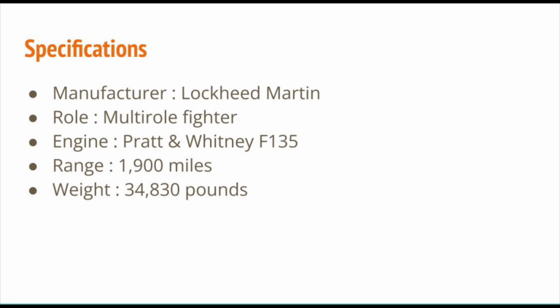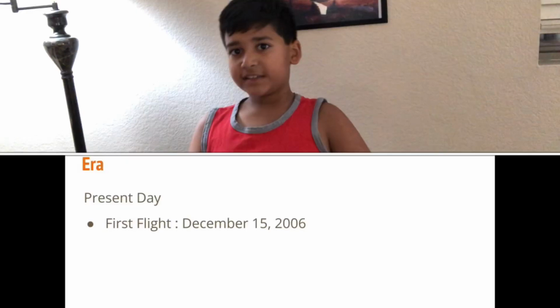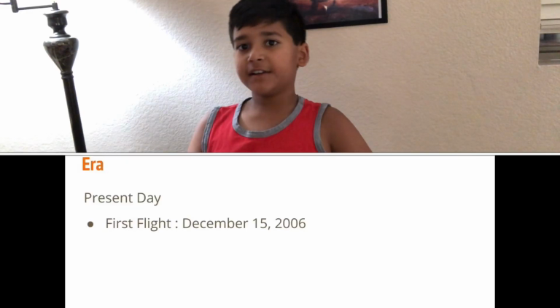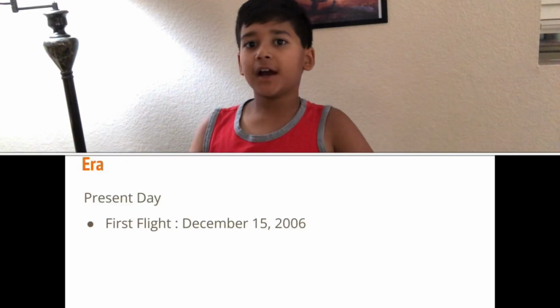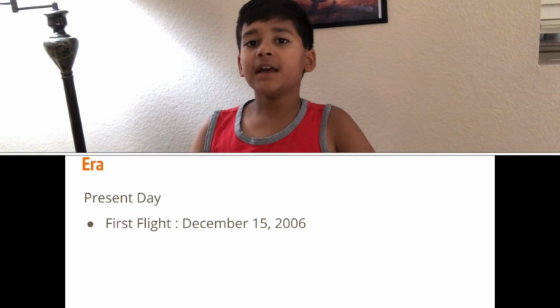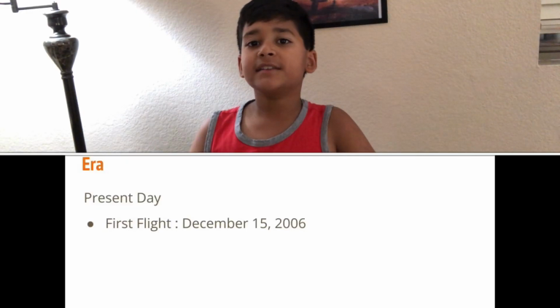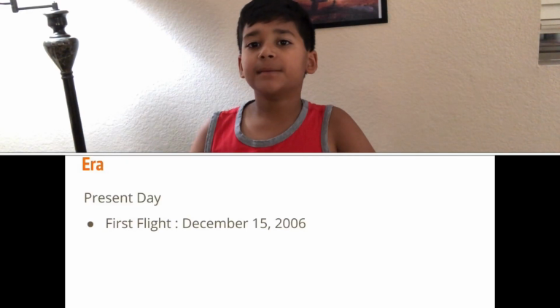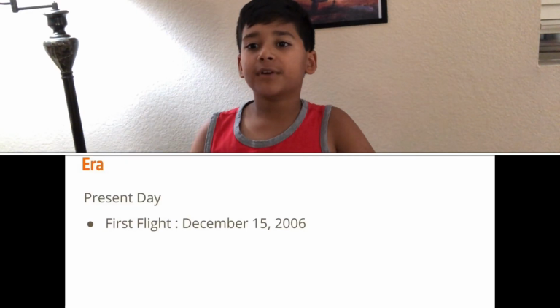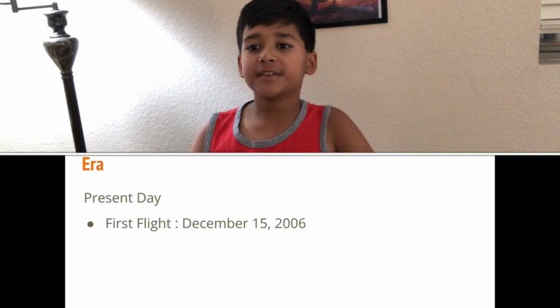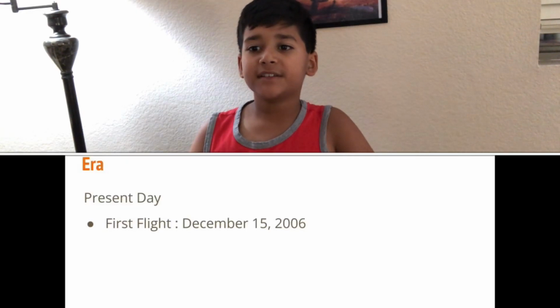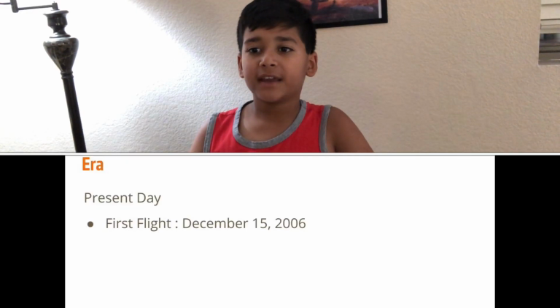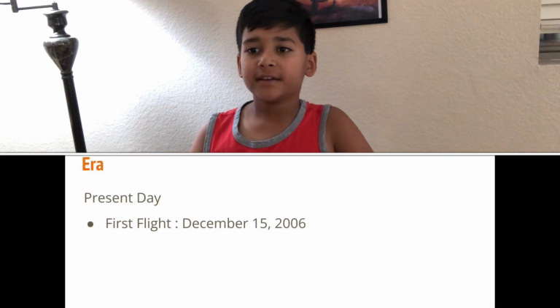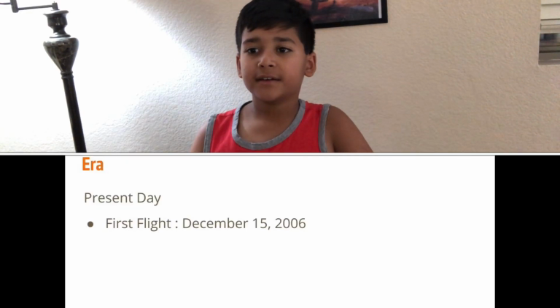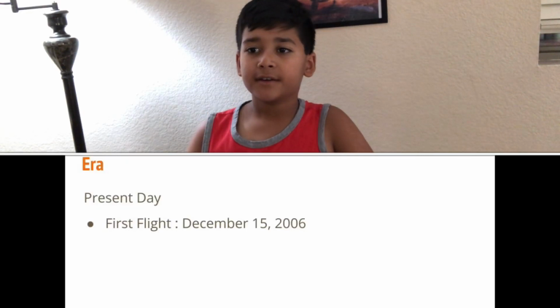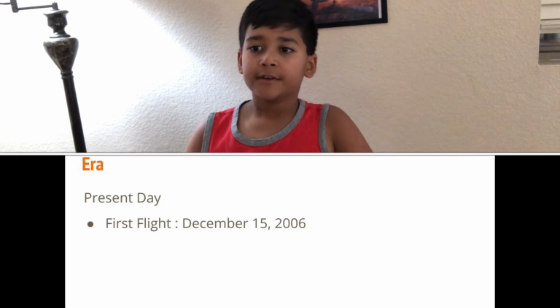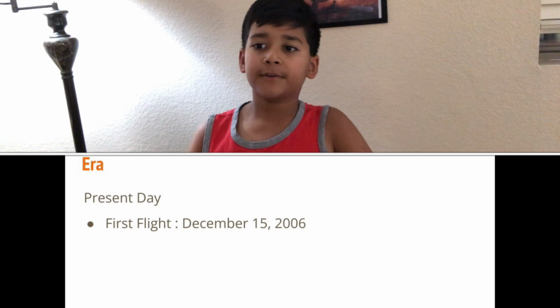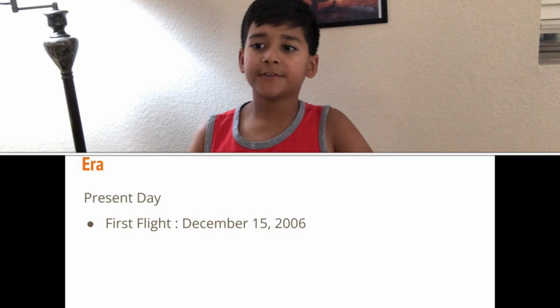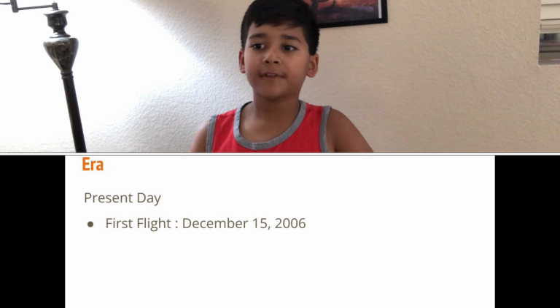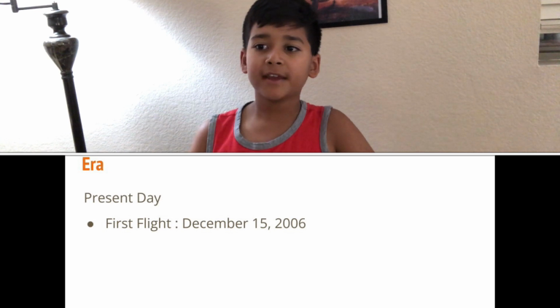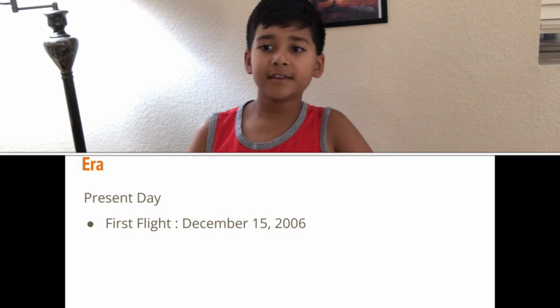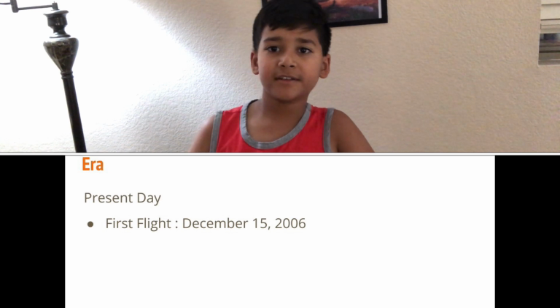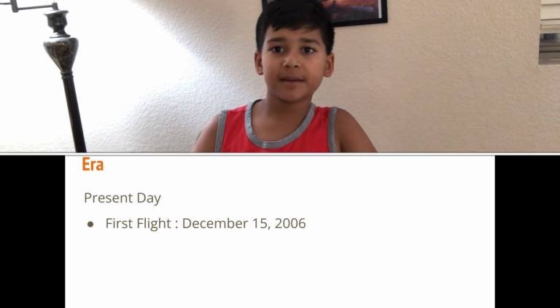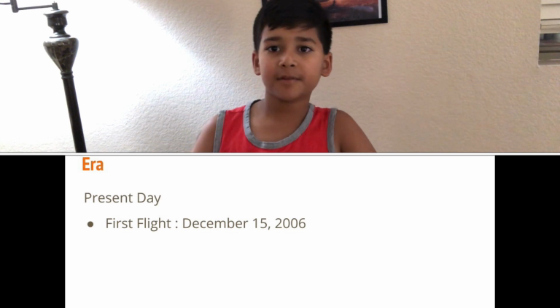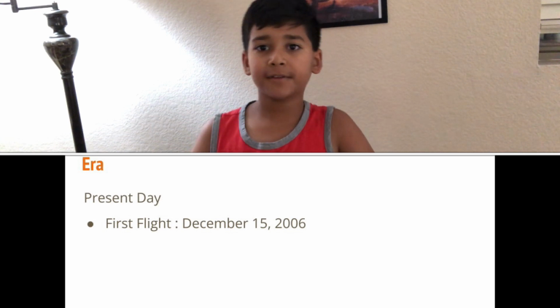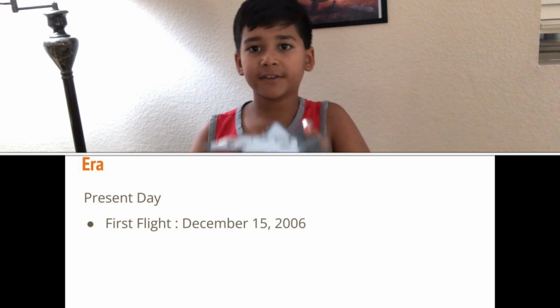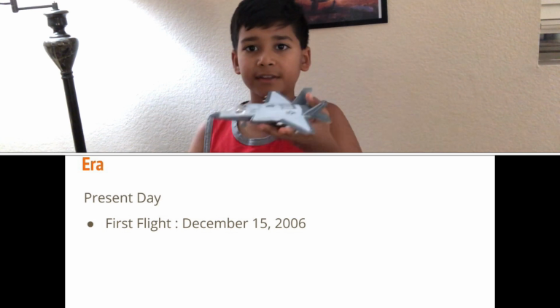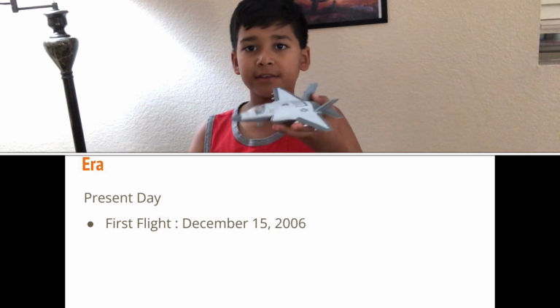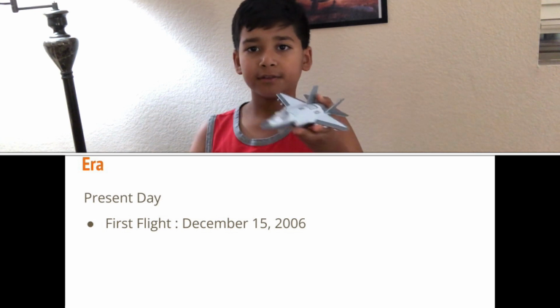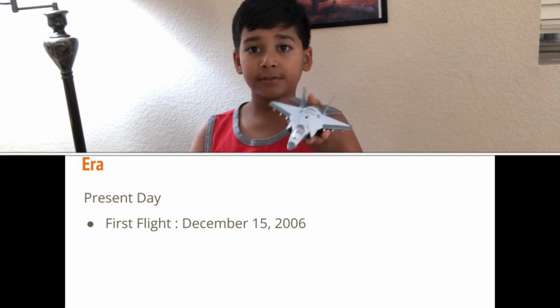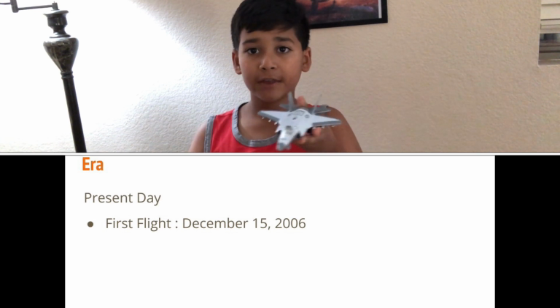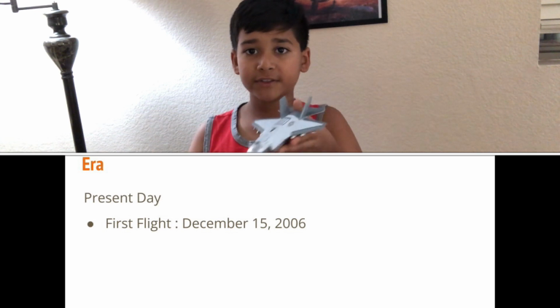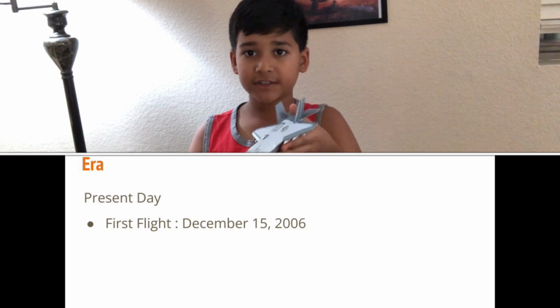The F-35 weight when empty is 34,830 pounds. Its era is in the present day. First flight: December 15, 2006.